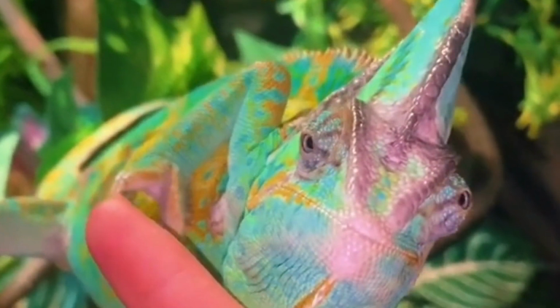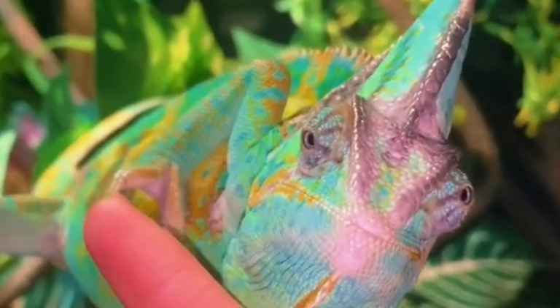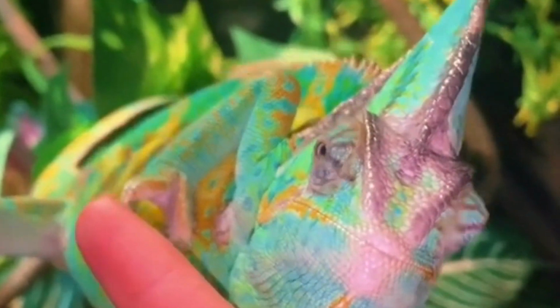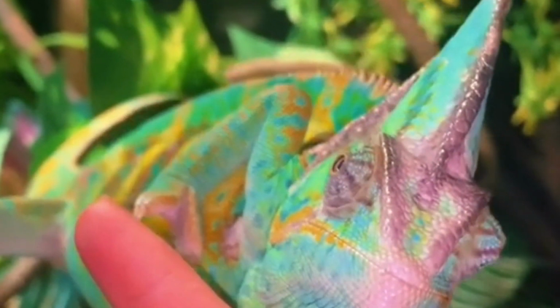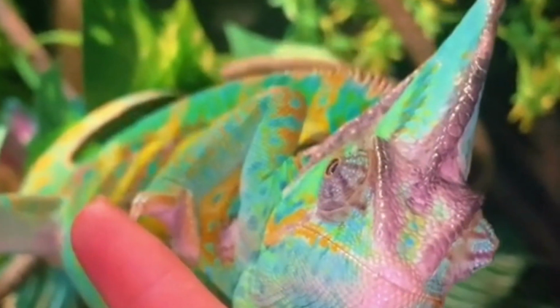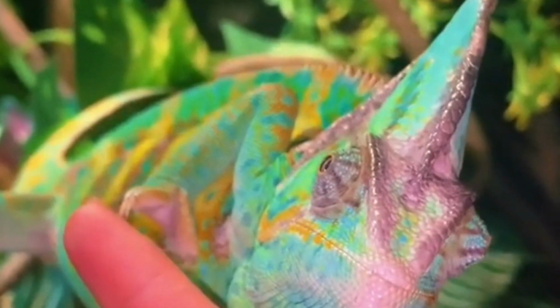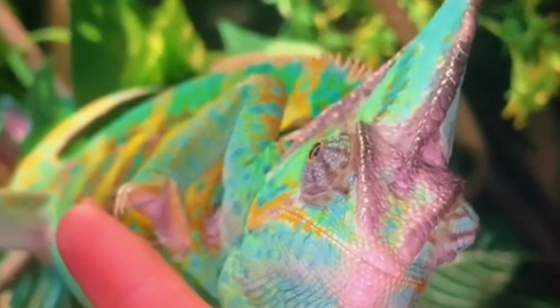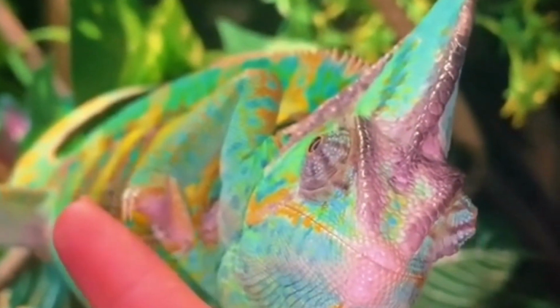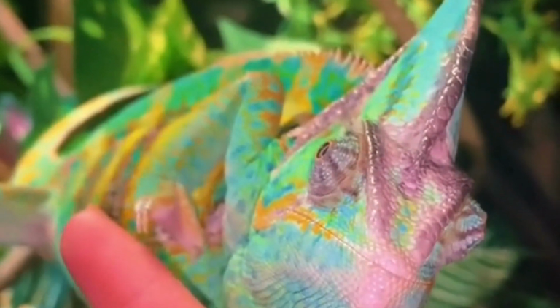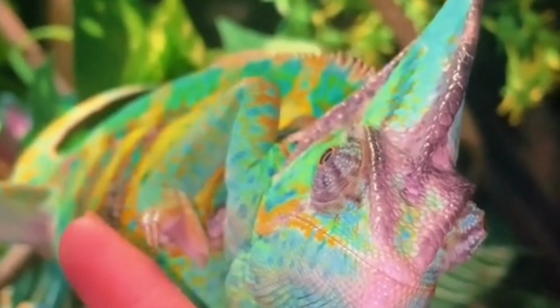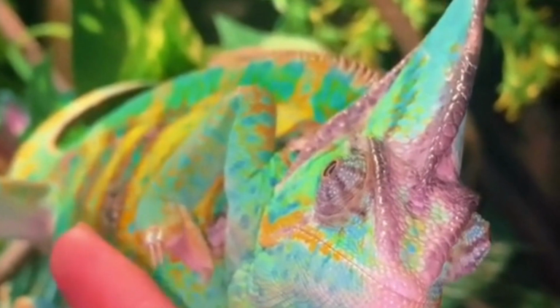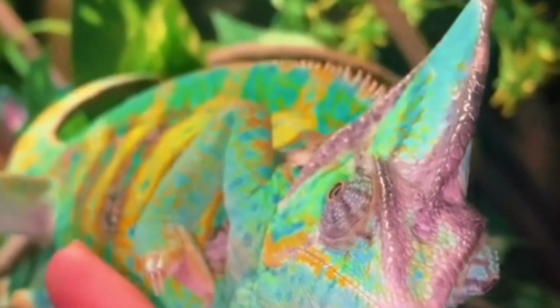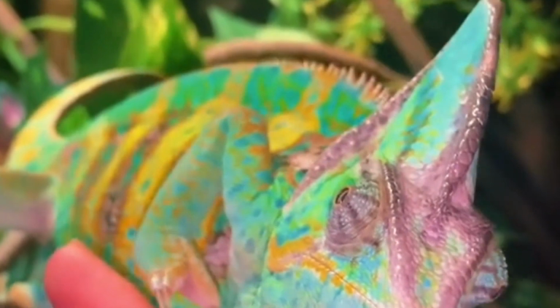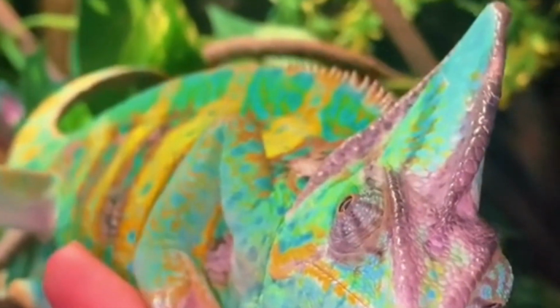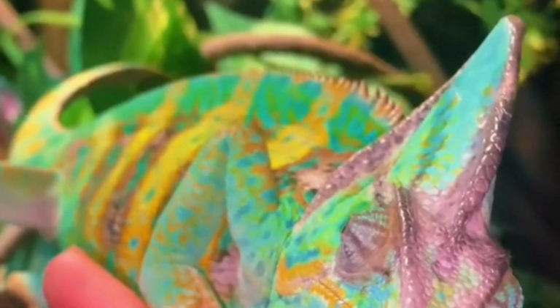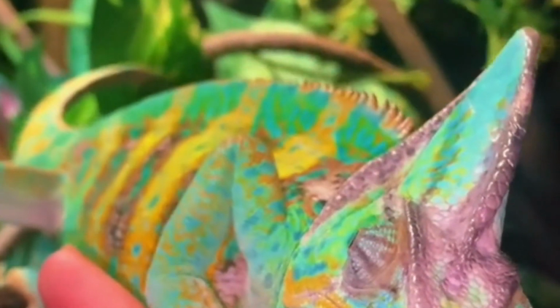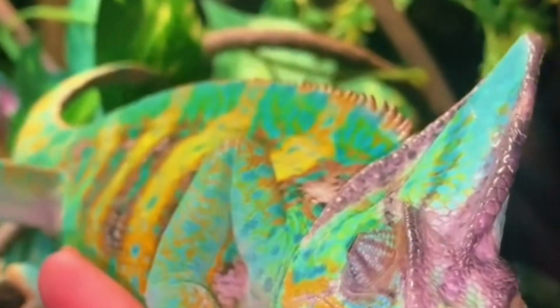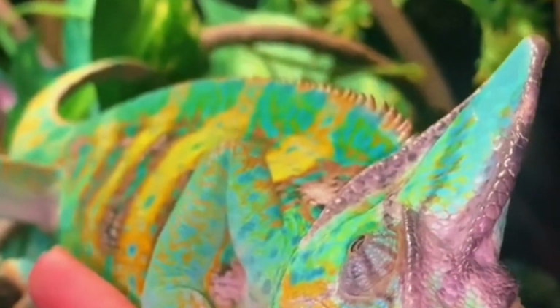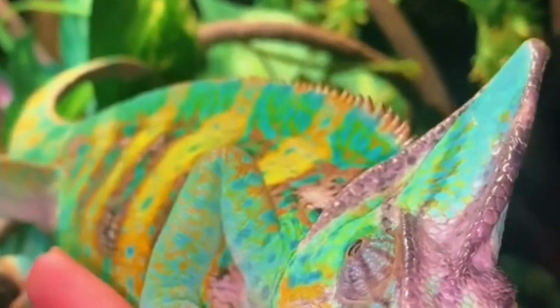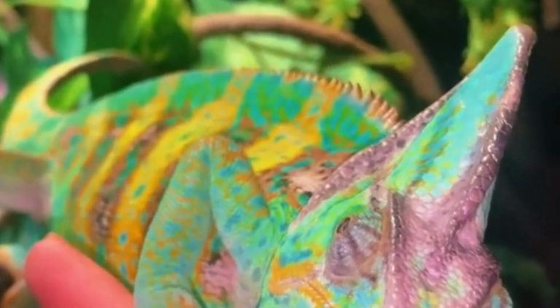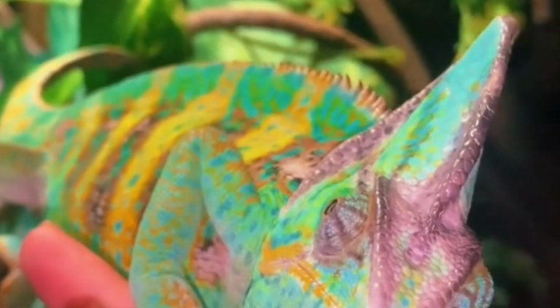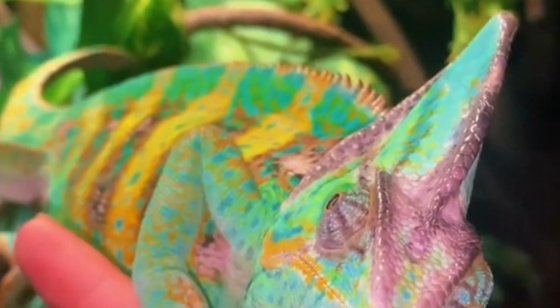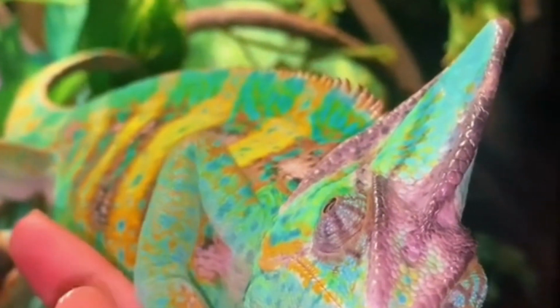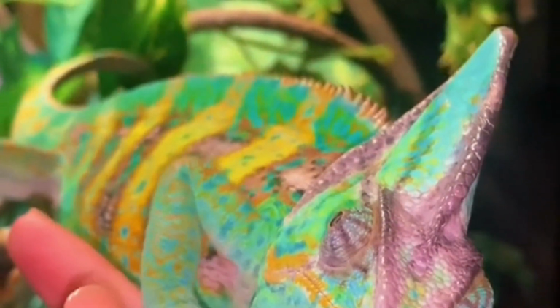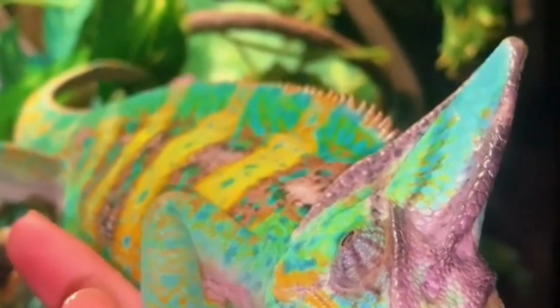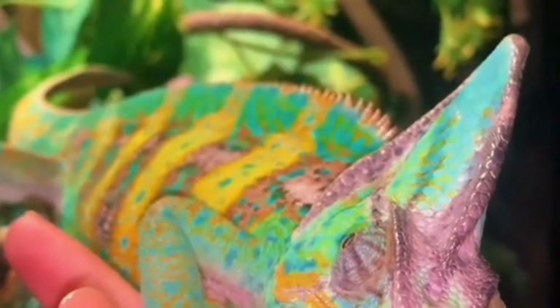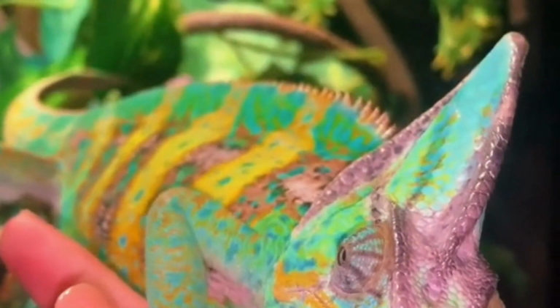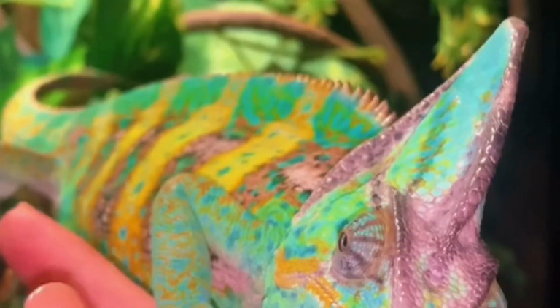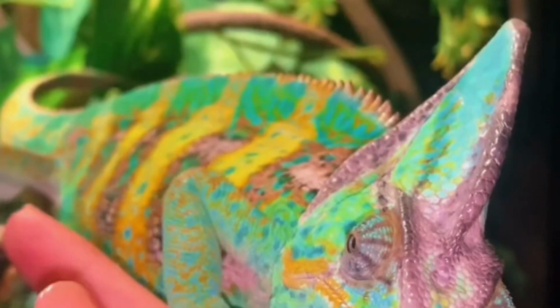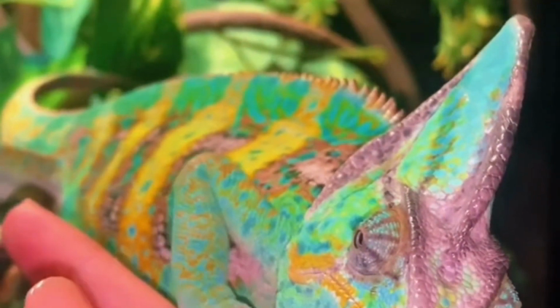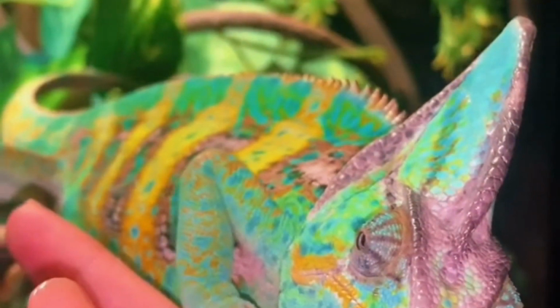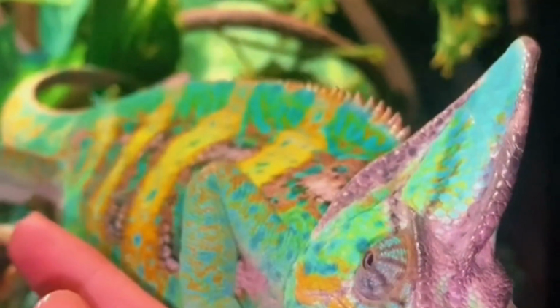Sign four: changes in coloration. When a chameleon is stressed, it communicates it through color and posture. You may notice your pet is darker or even brighter in color than it normally is.